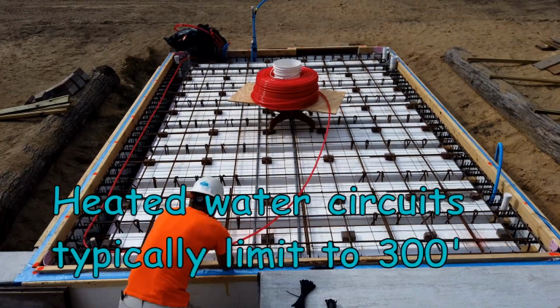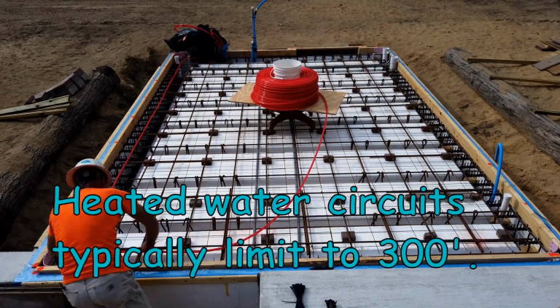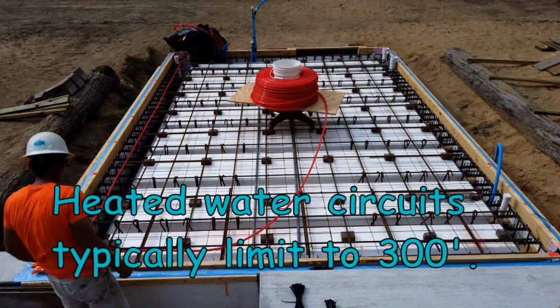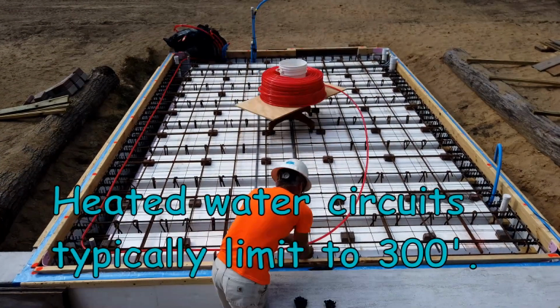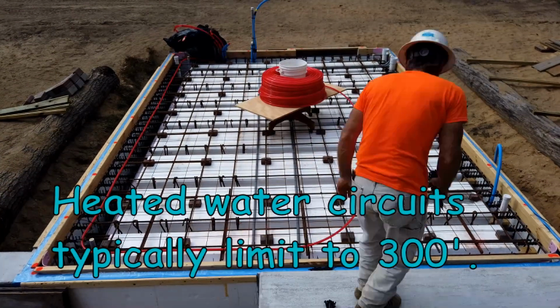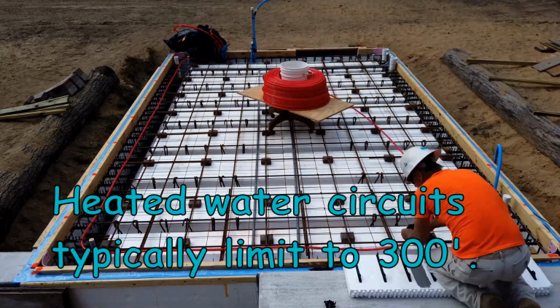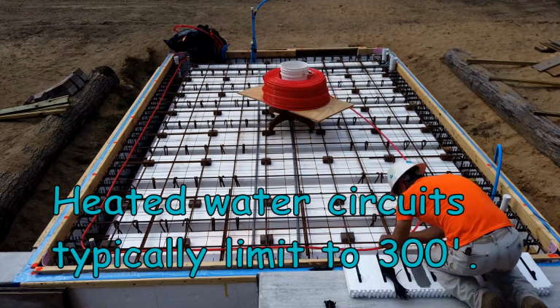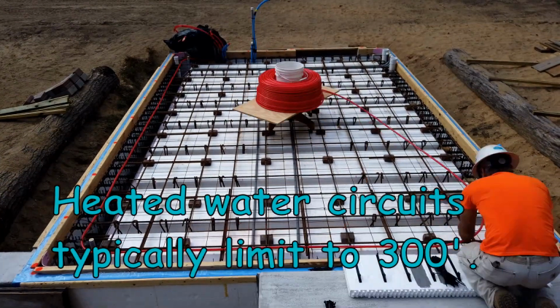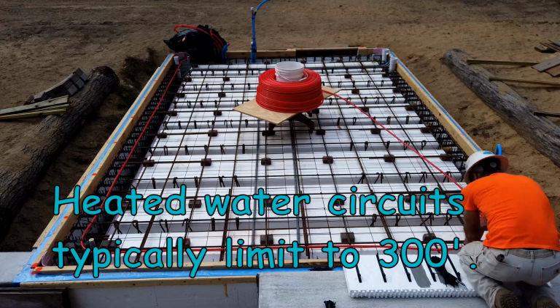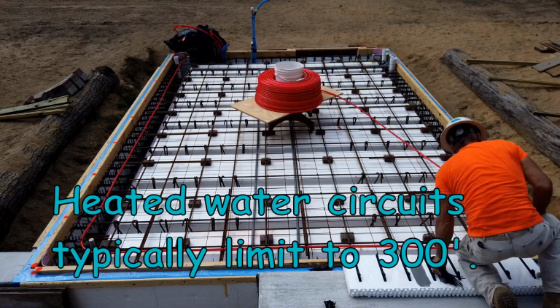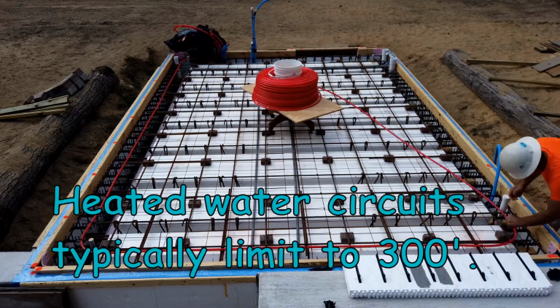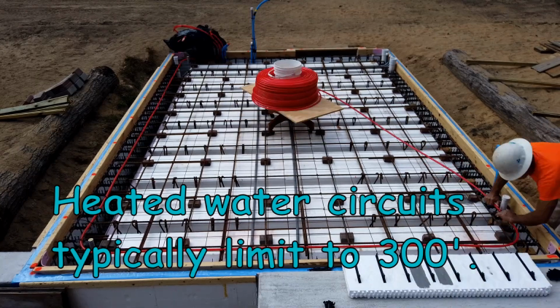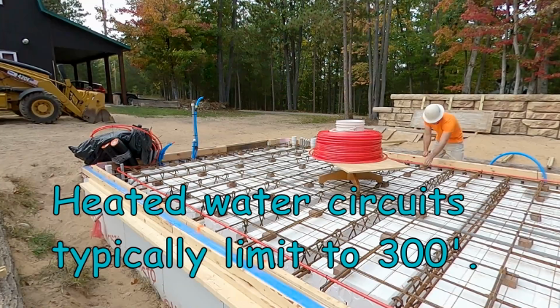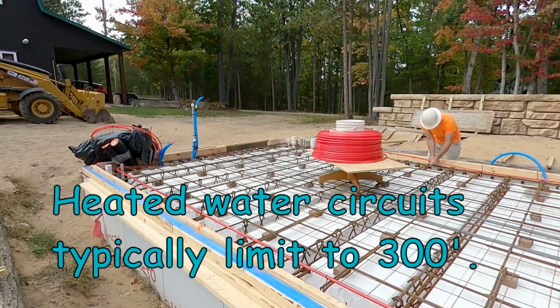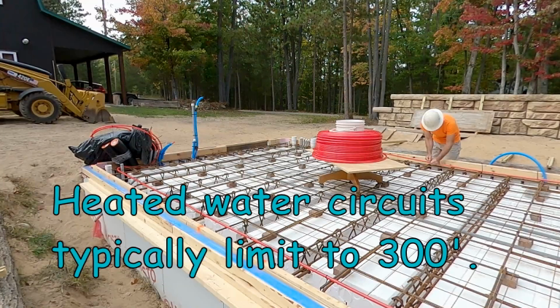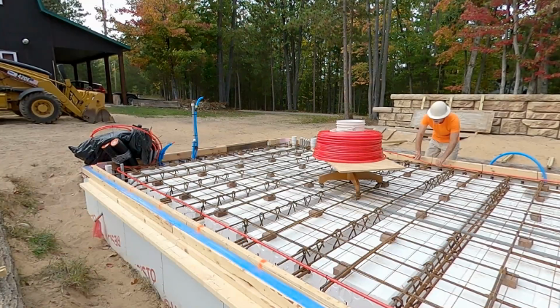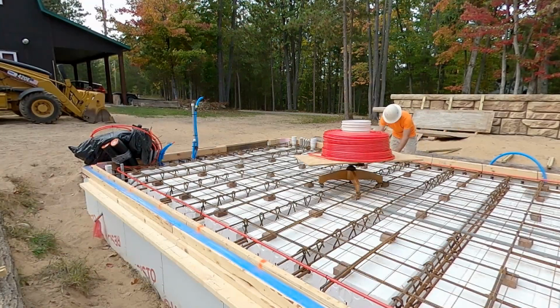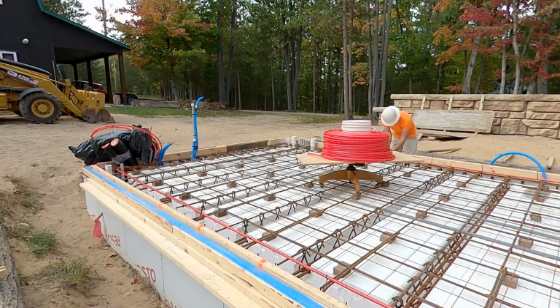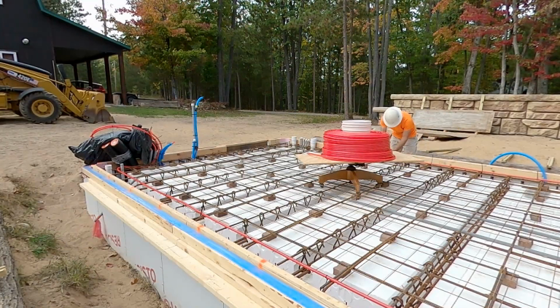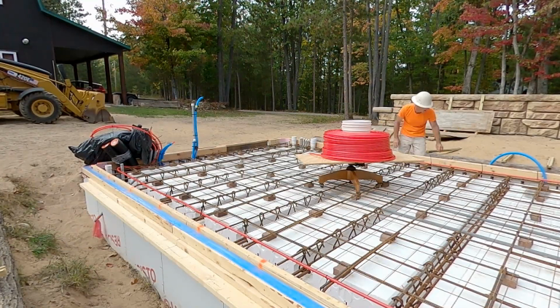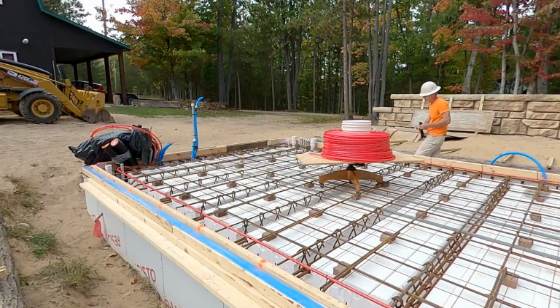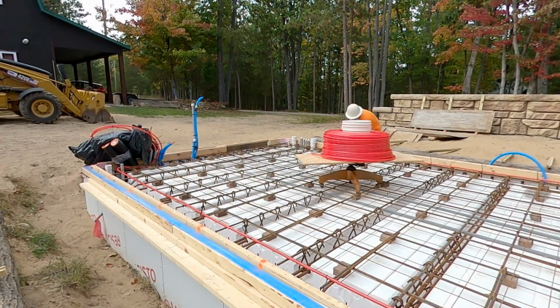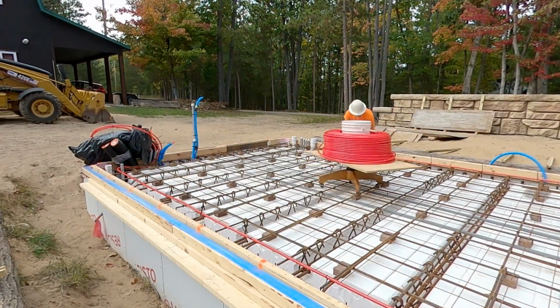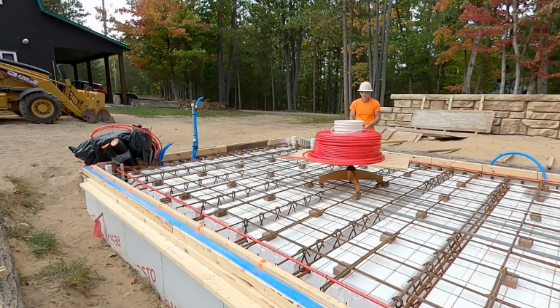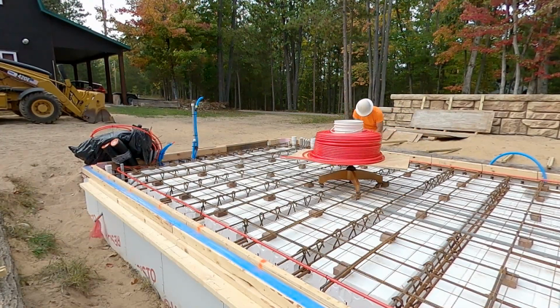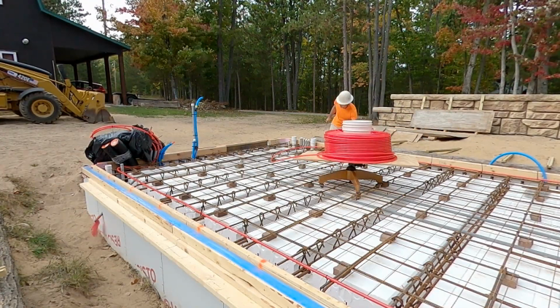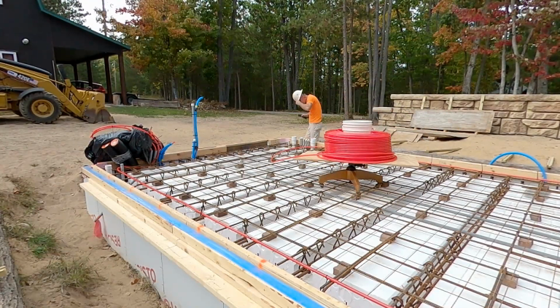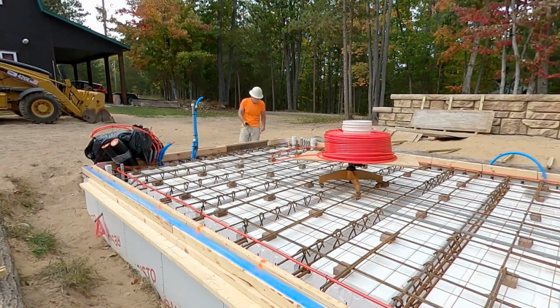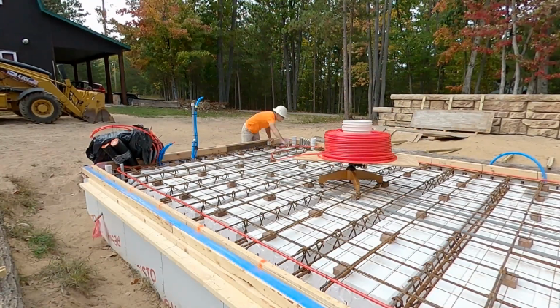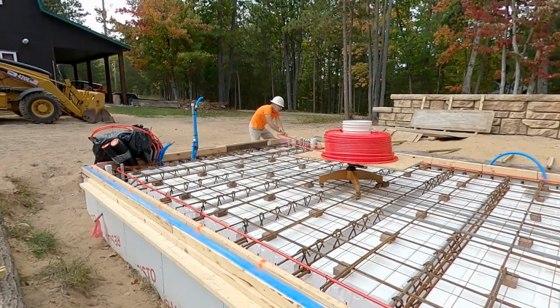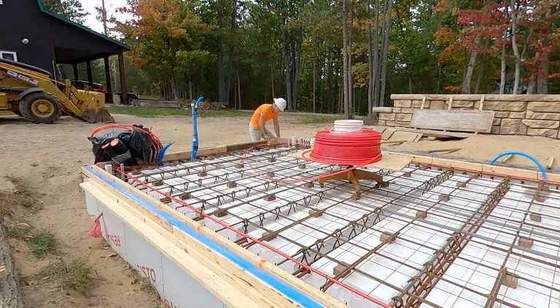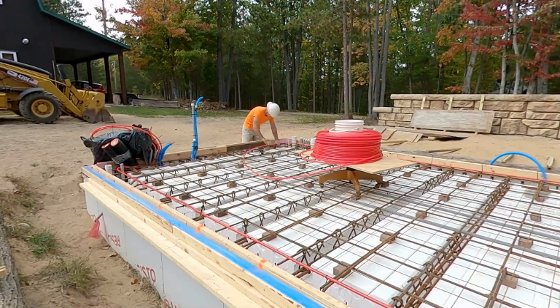PEX heated water circuit lengths are typically limited to 300 feet. My project, this is 340 feet.